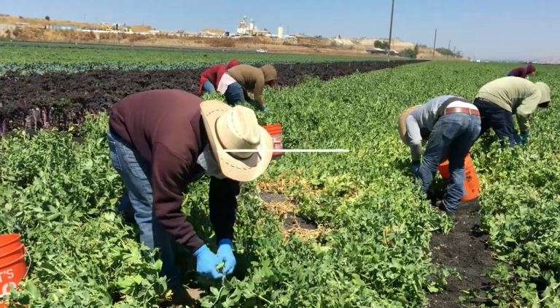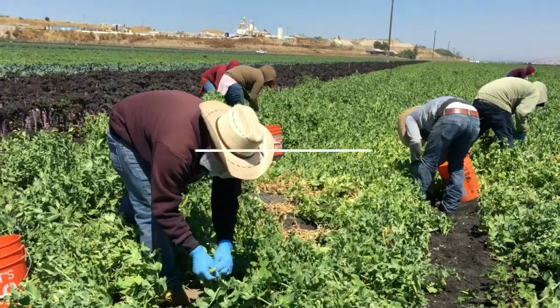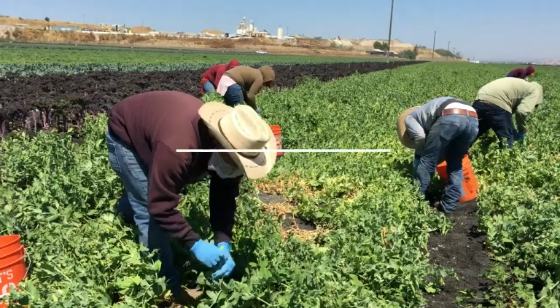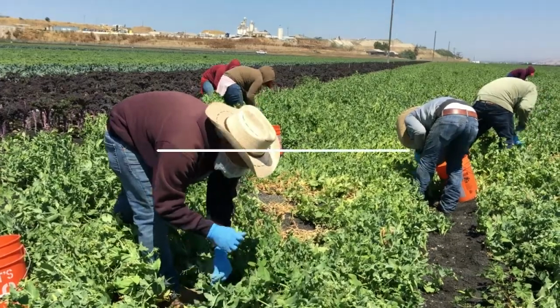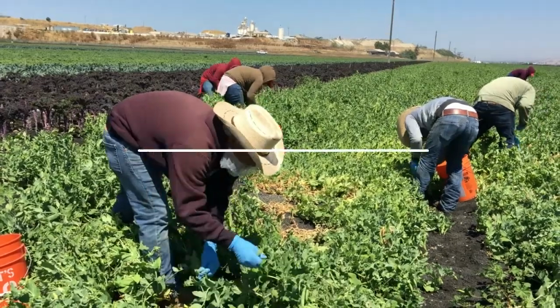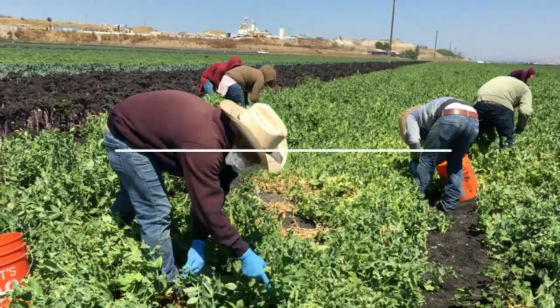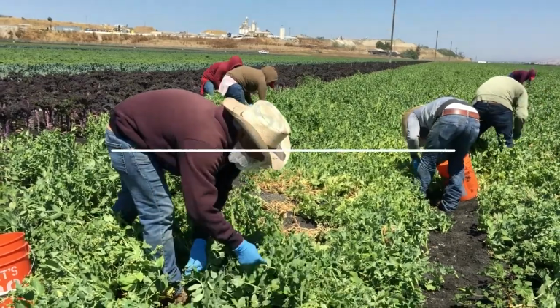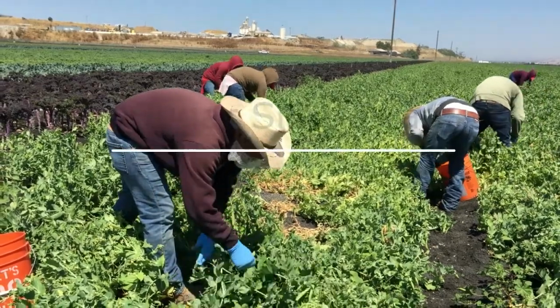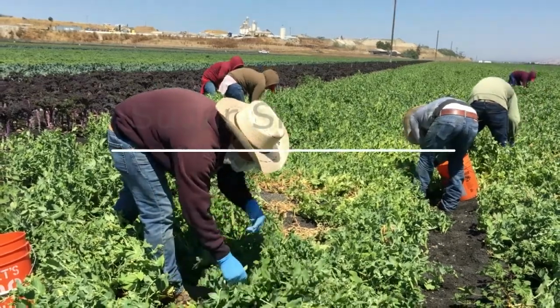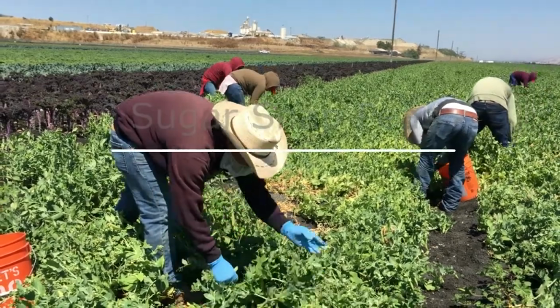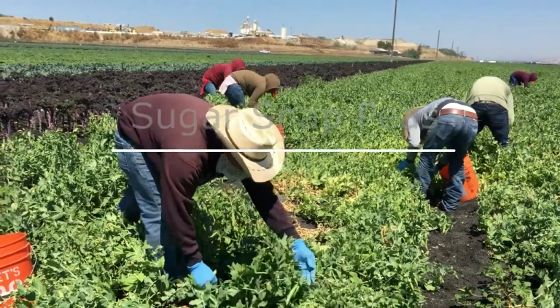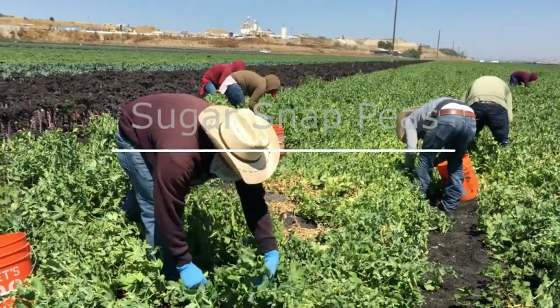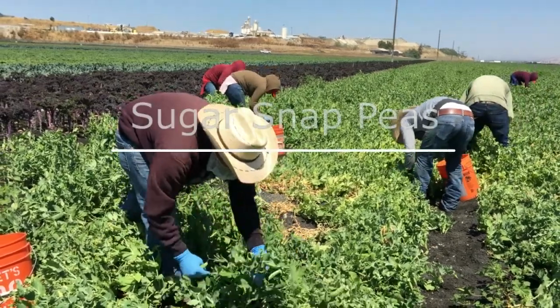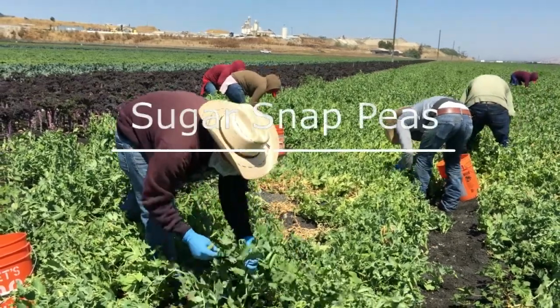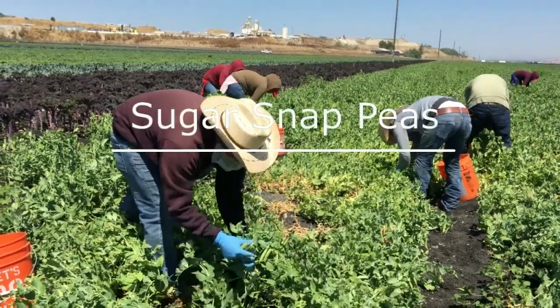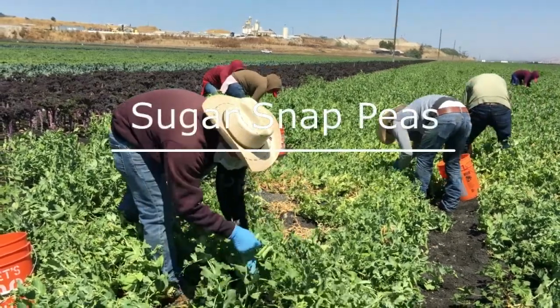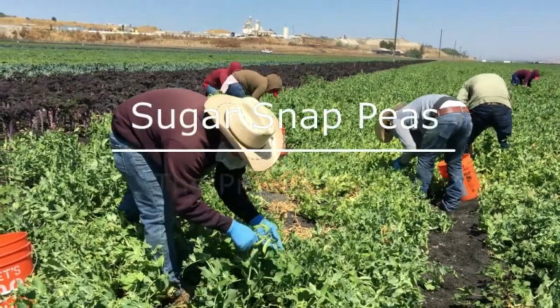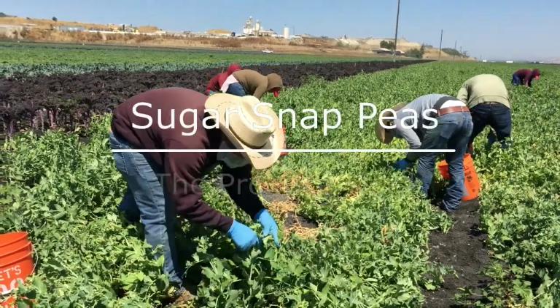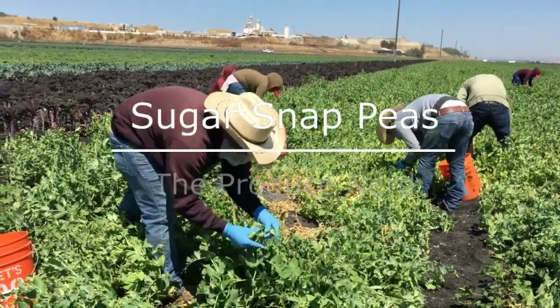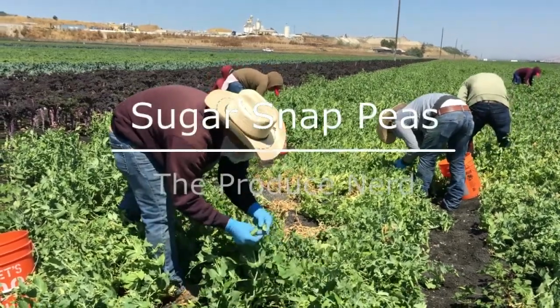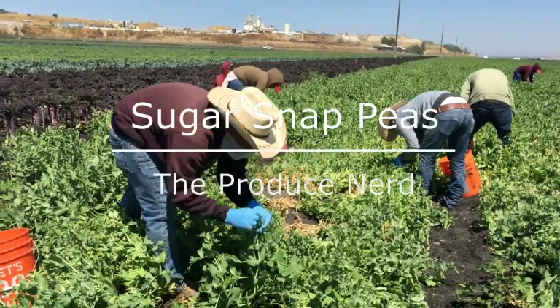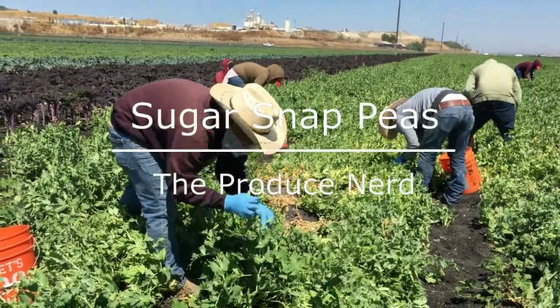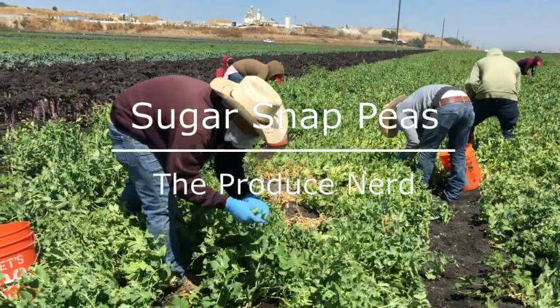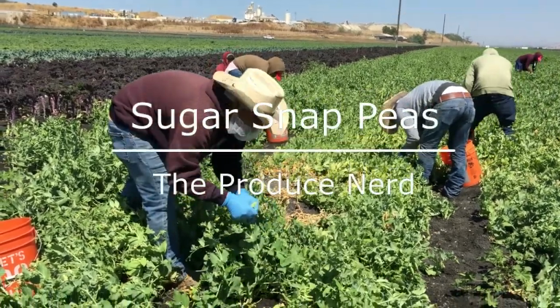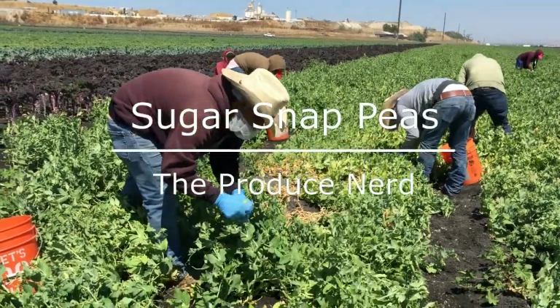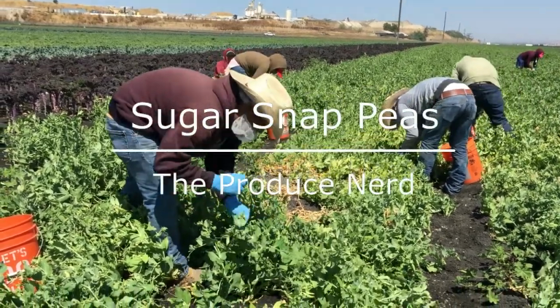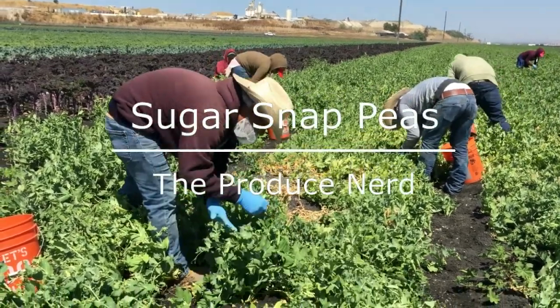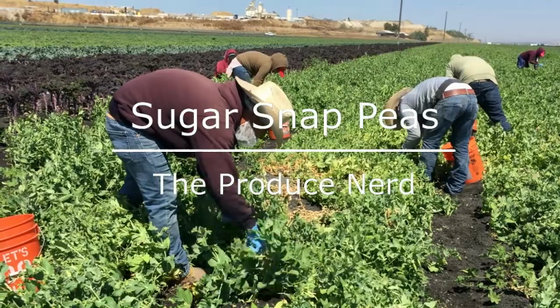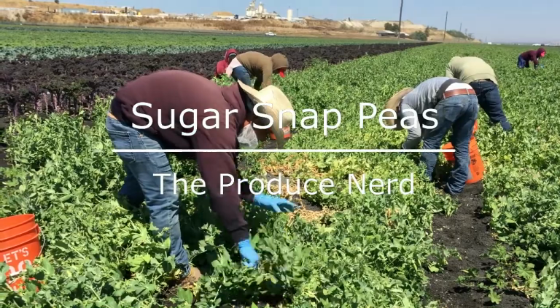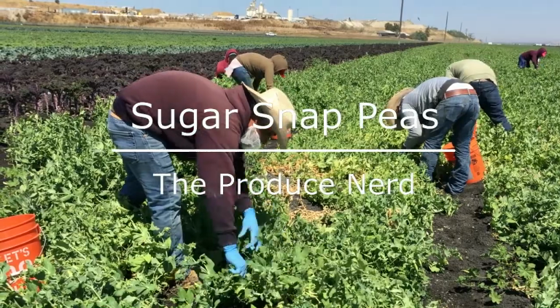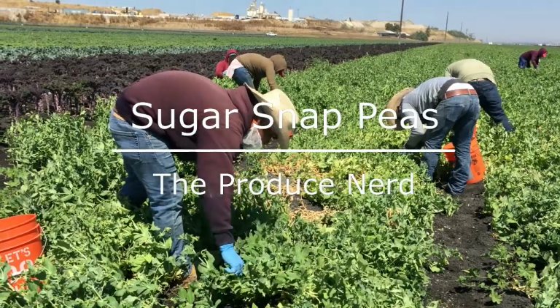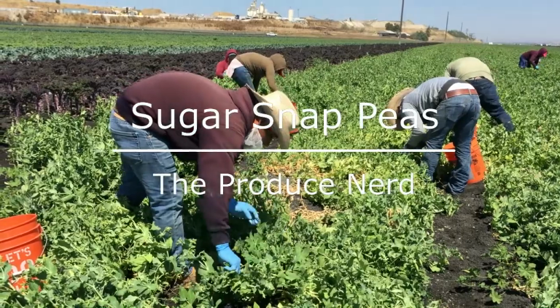This week on The Produce Nerd, we're going to take you behind the scenes of a Sugar Snap Pea Harvest.